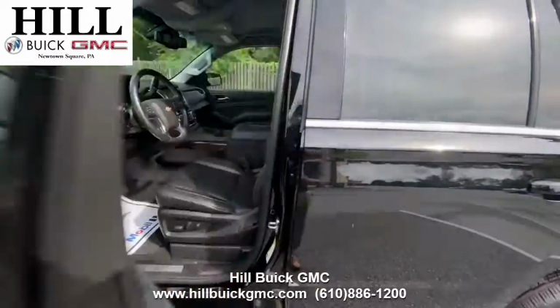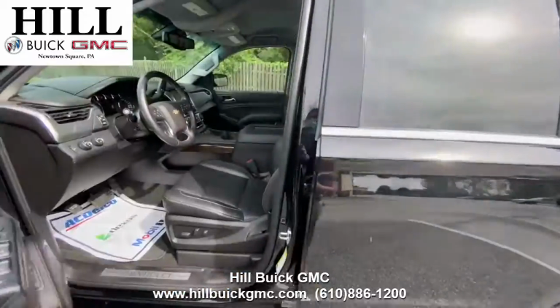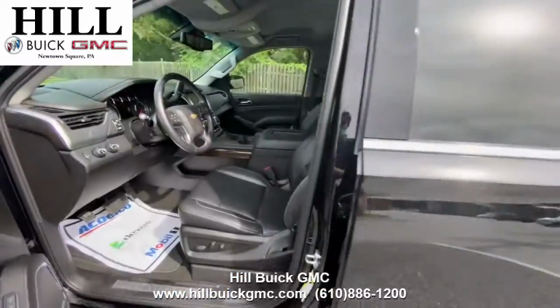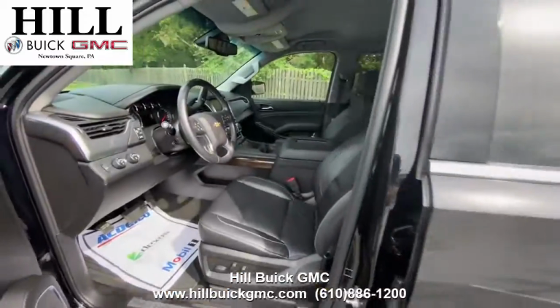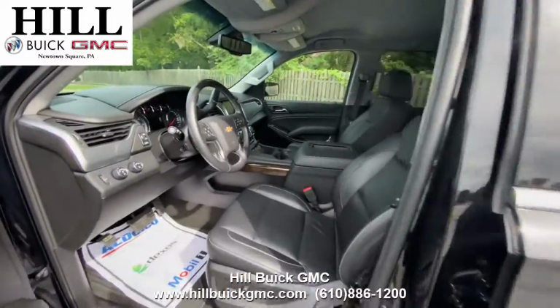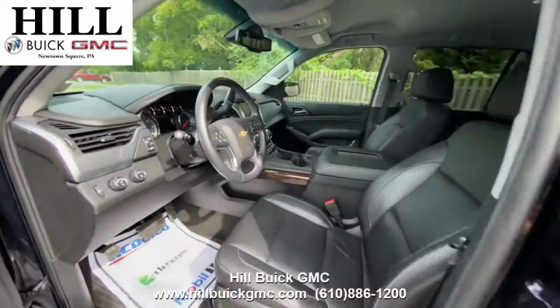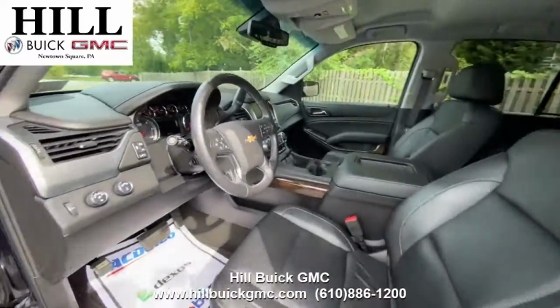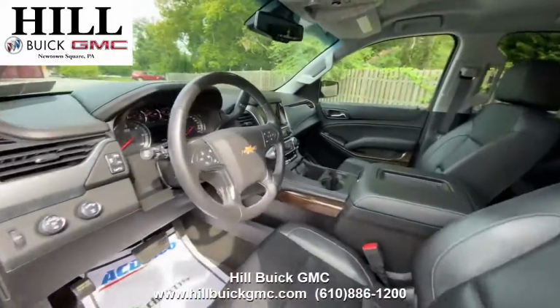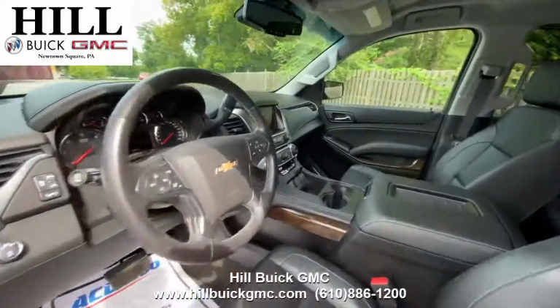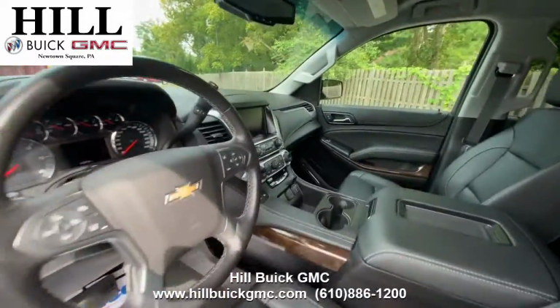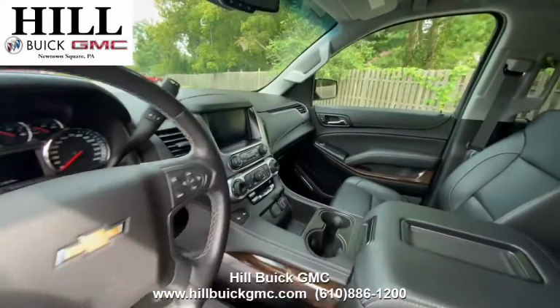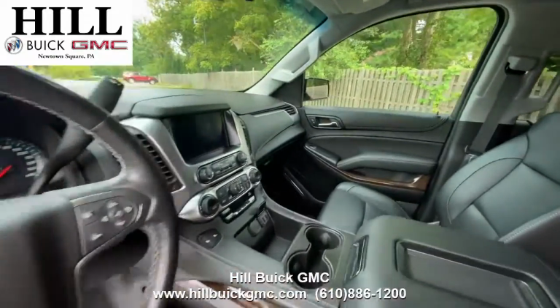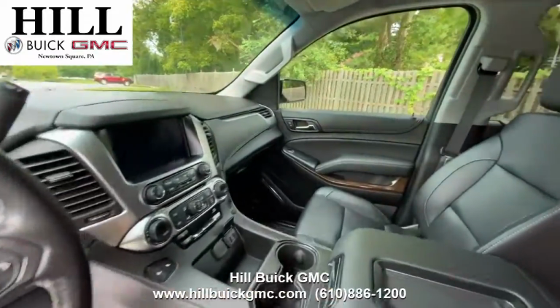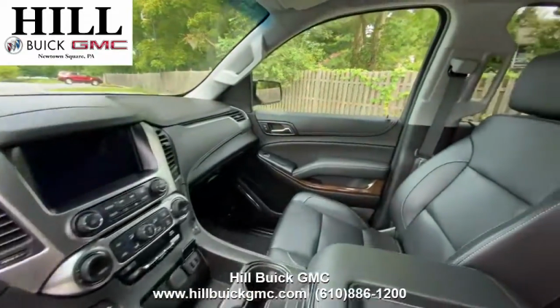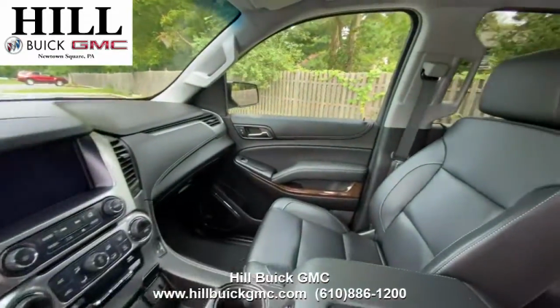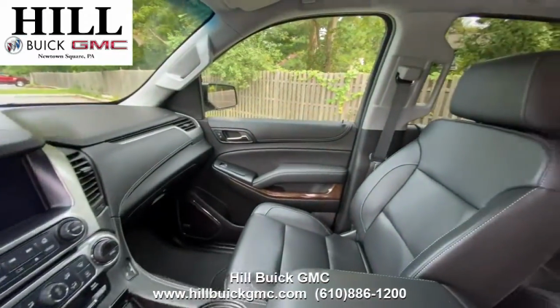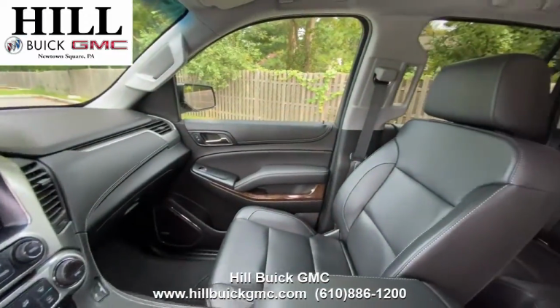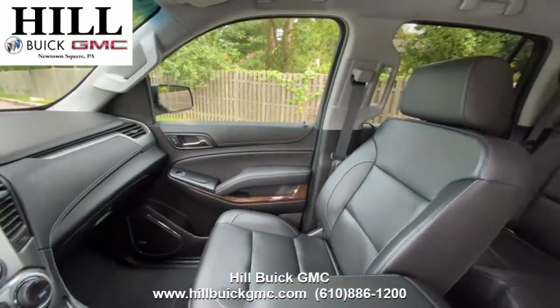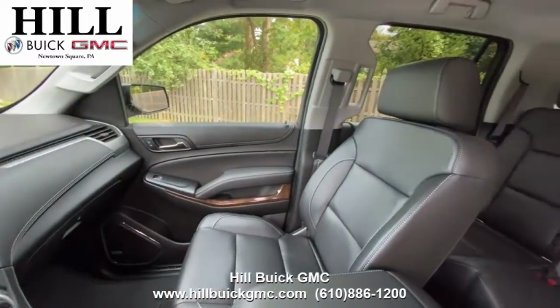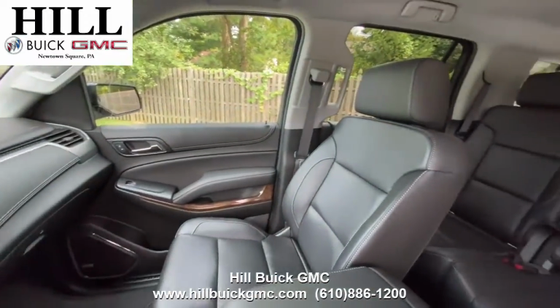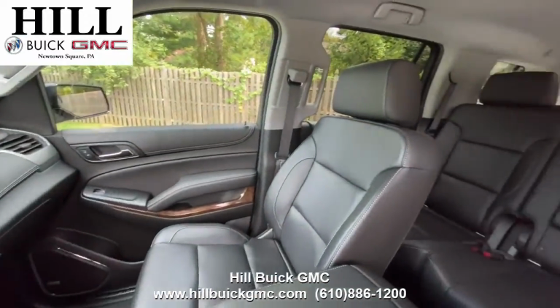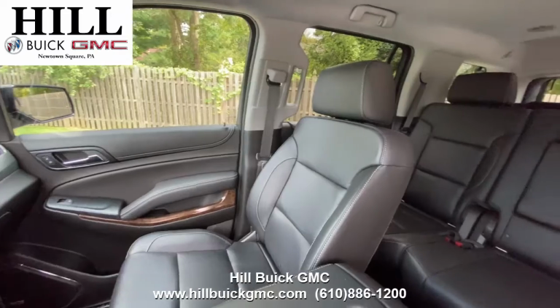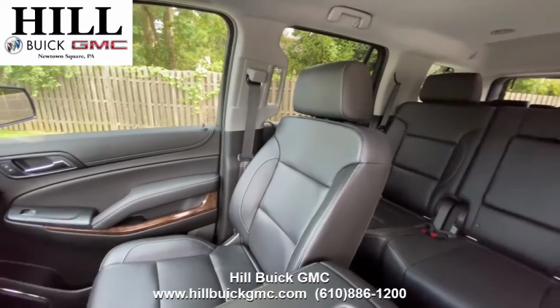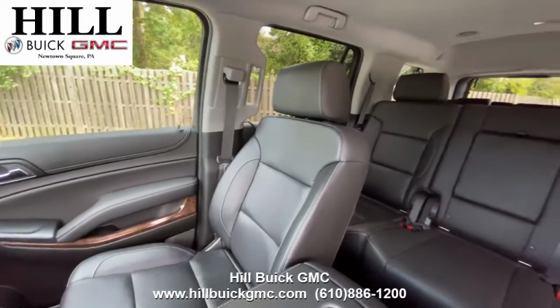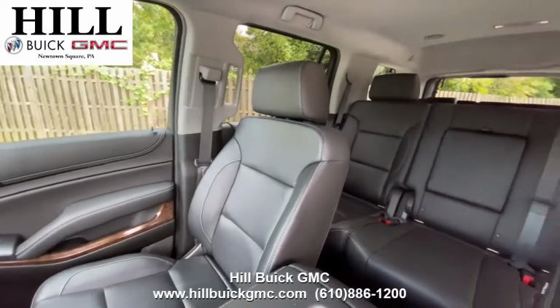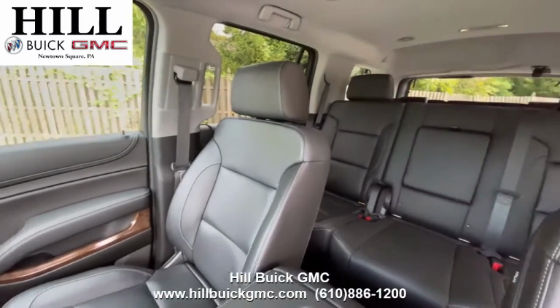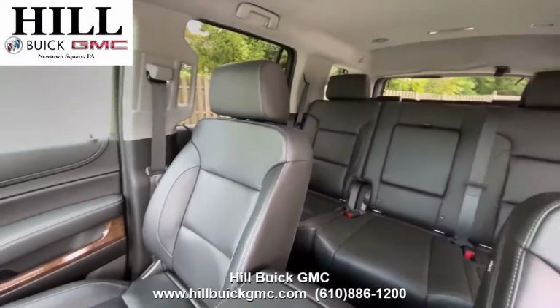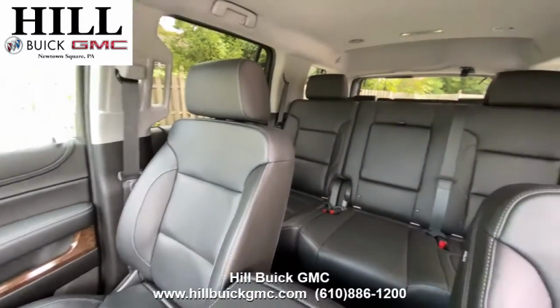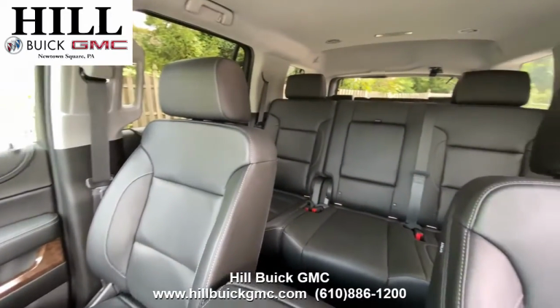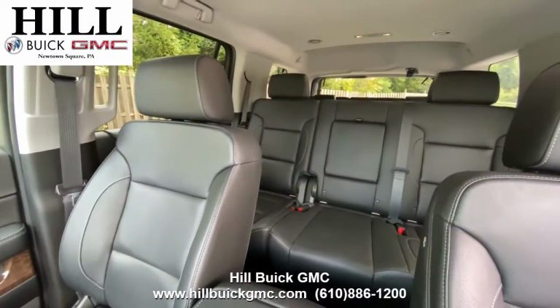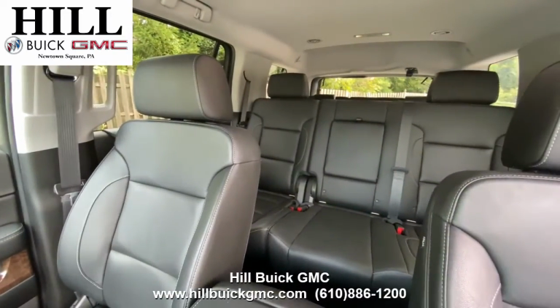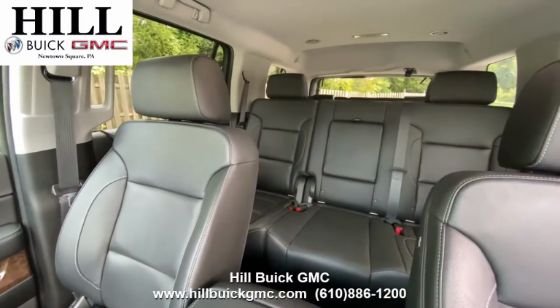On the inside it has a black leather interior. This car also has safety features such as forward collision alert, lane departure warning, and more.